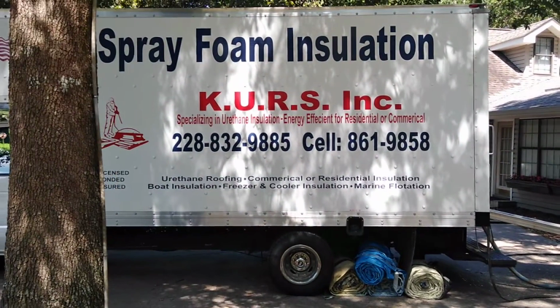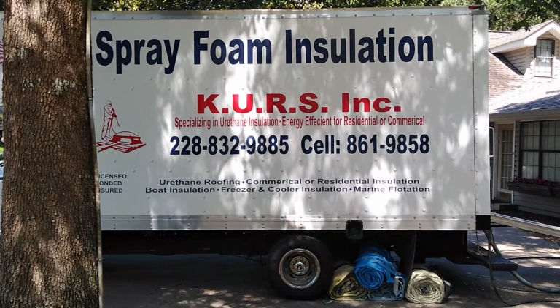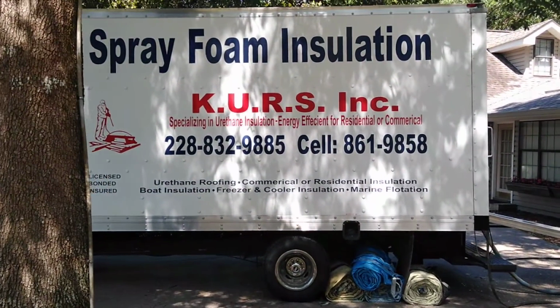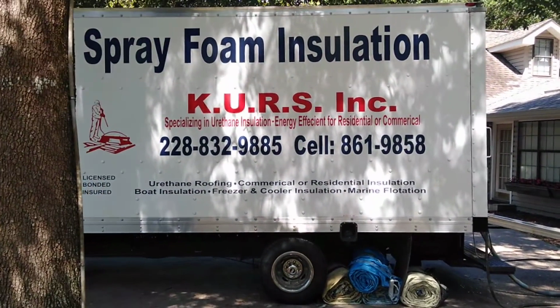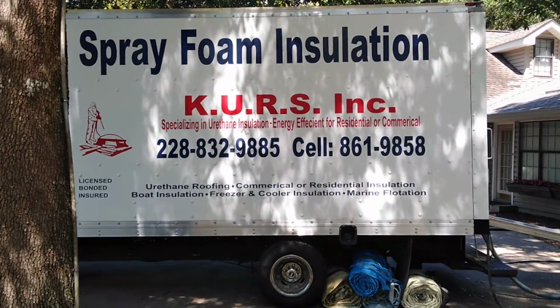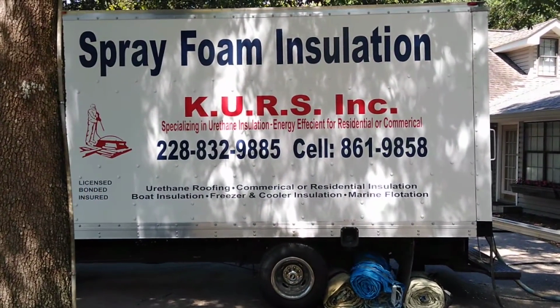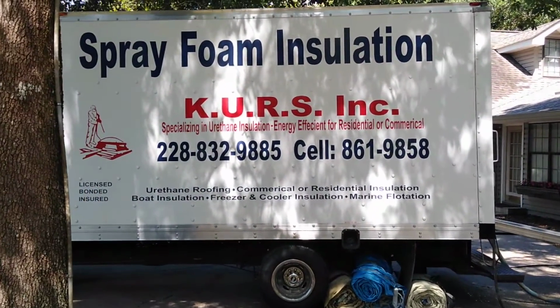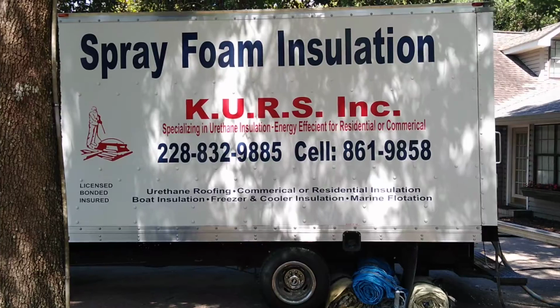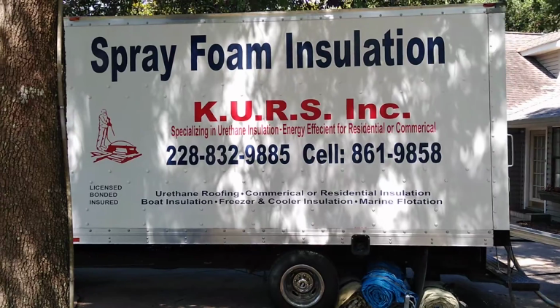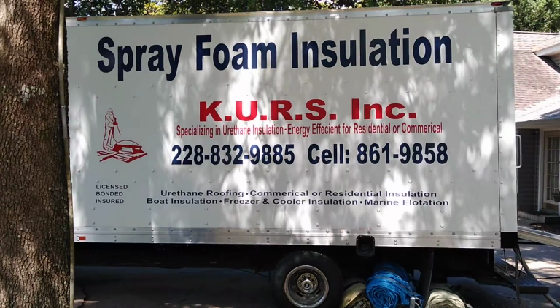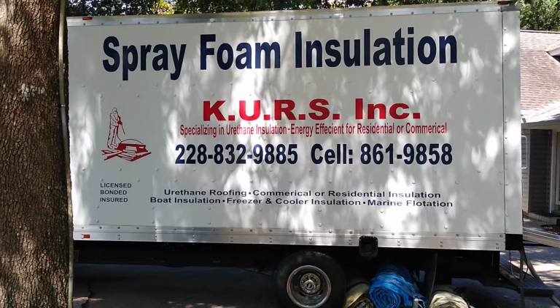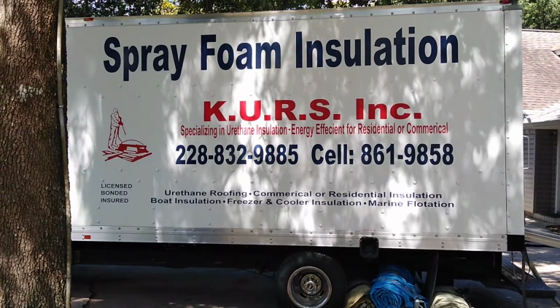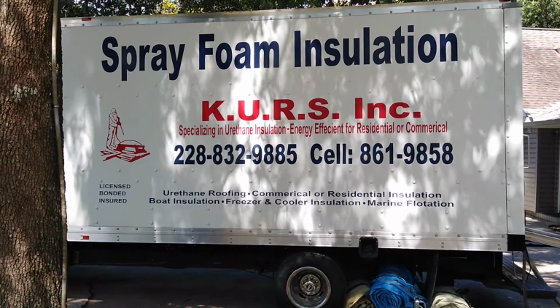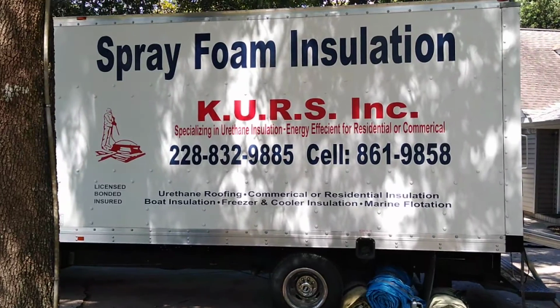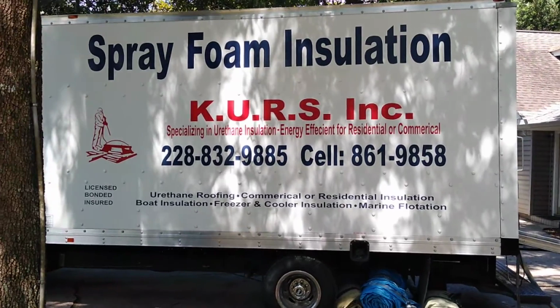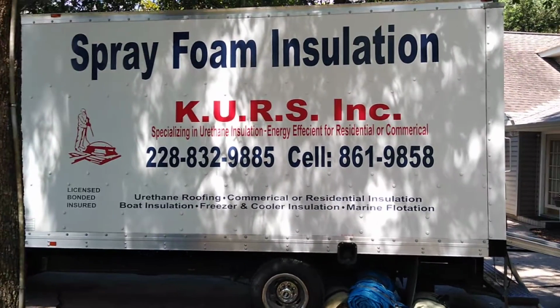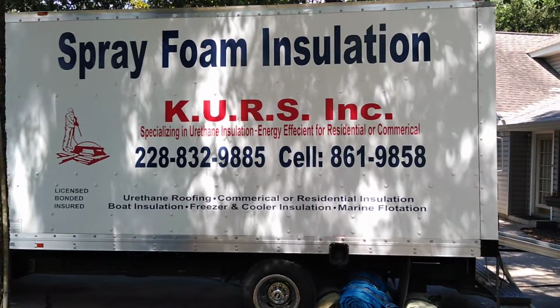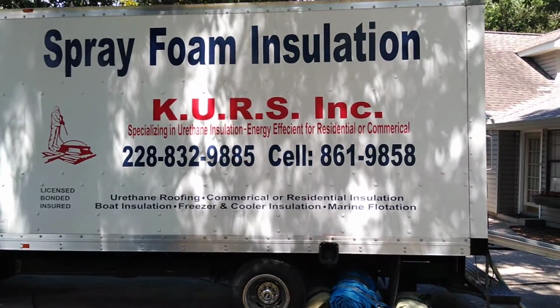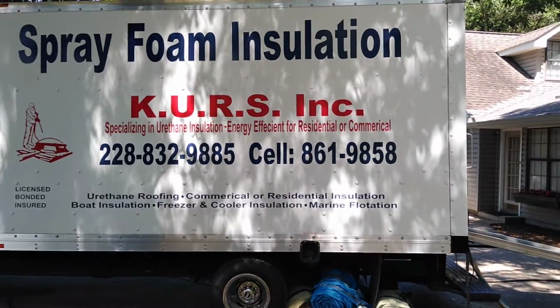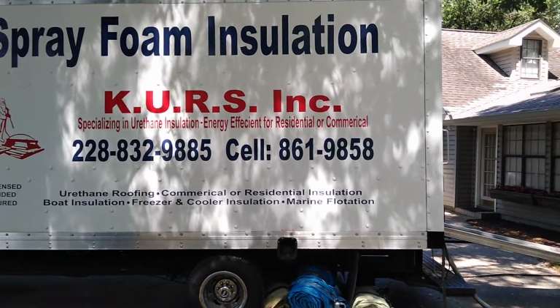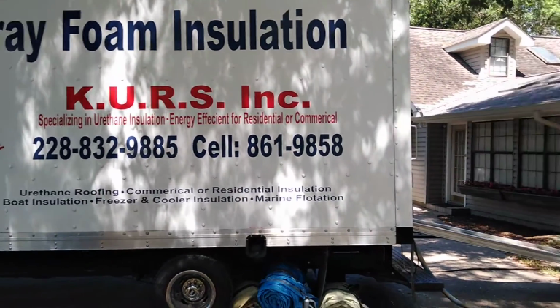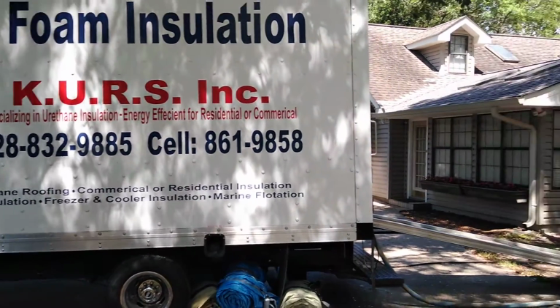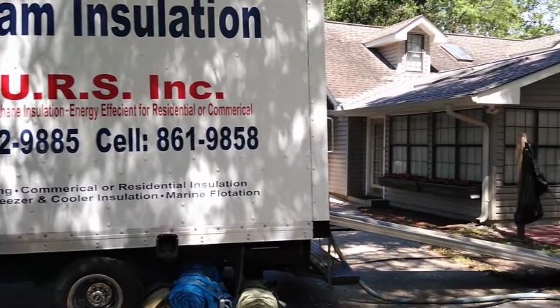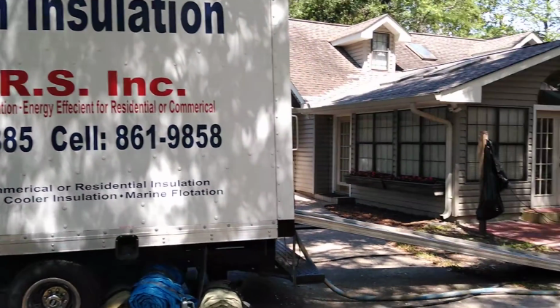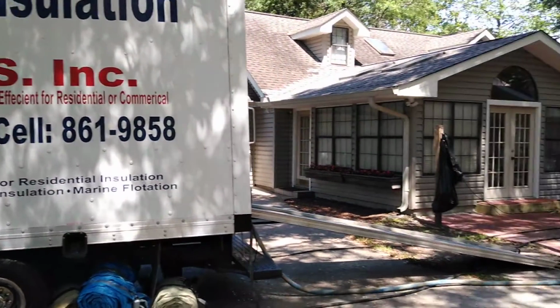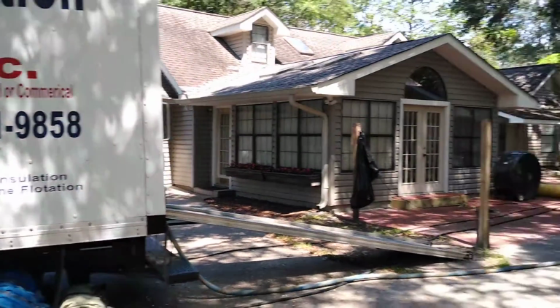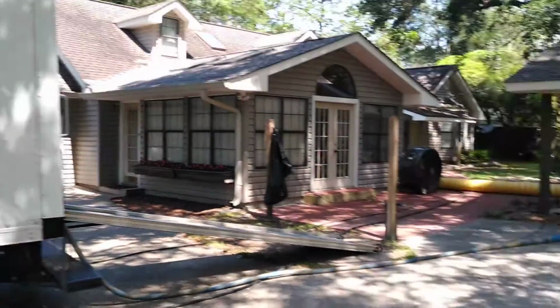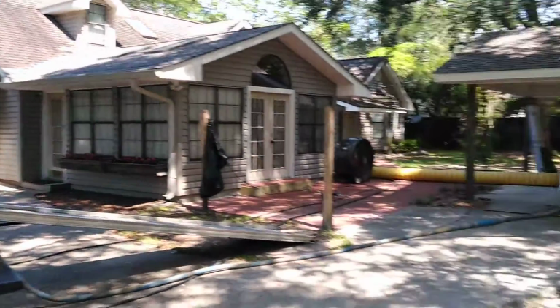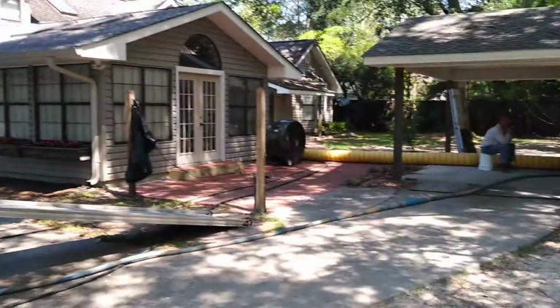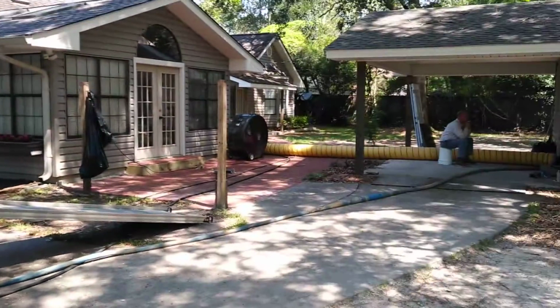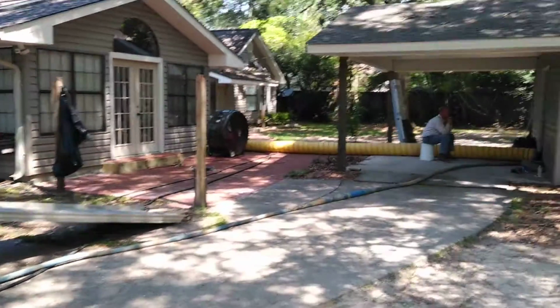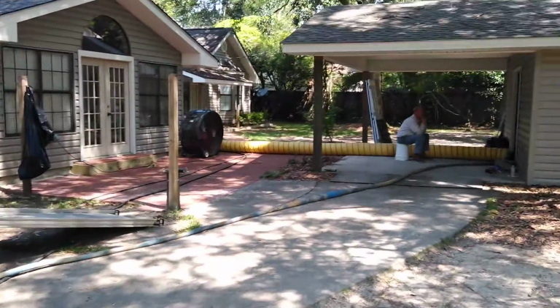Call him, get you some insulation. They're in there spraying right now, but let's take a look.